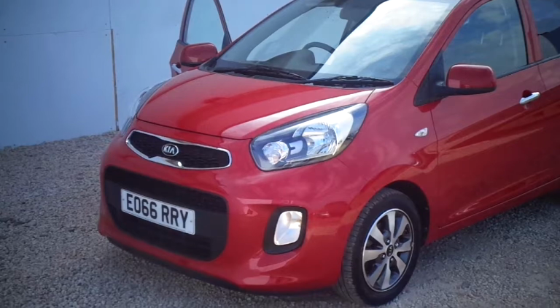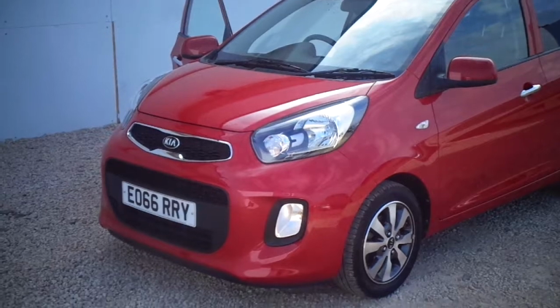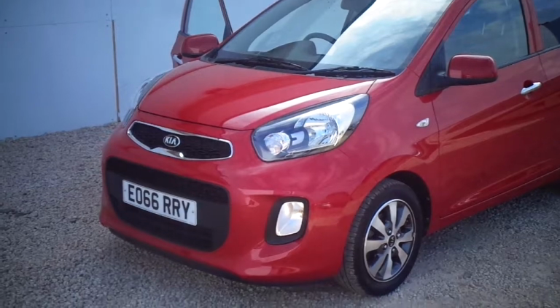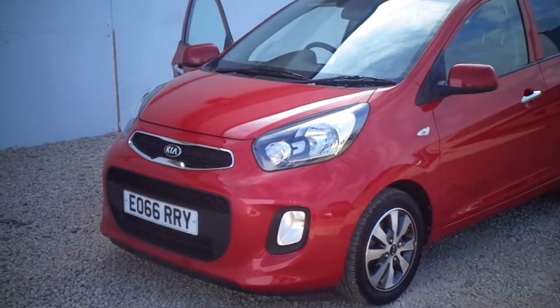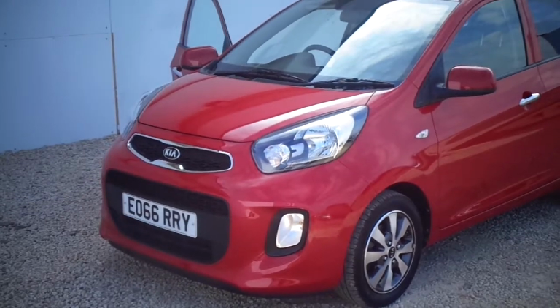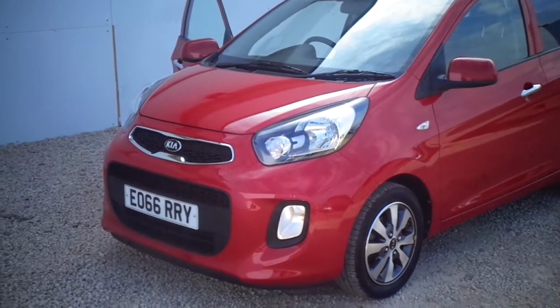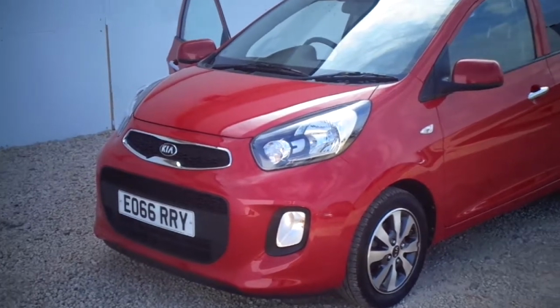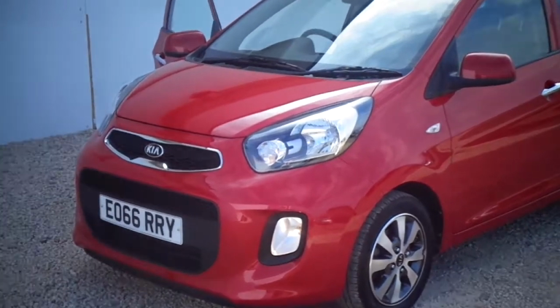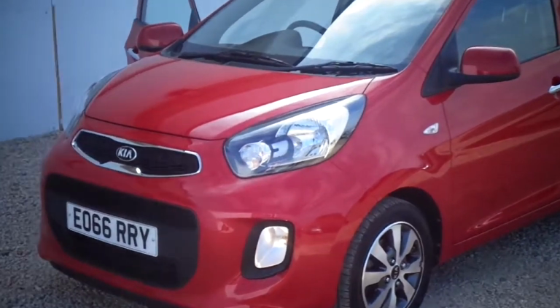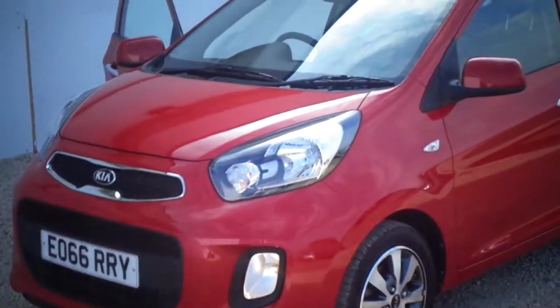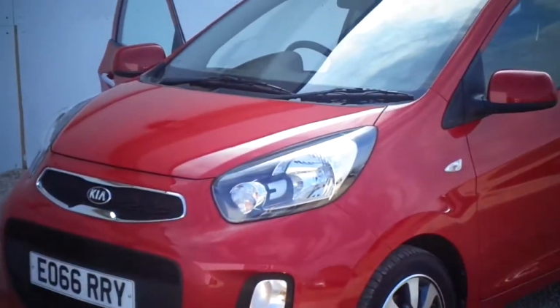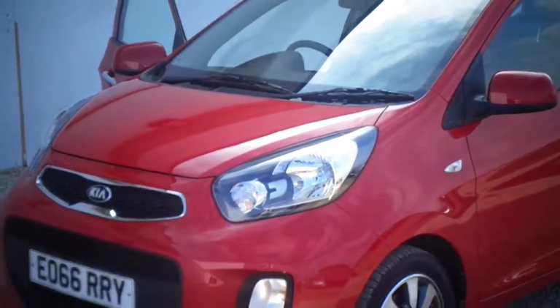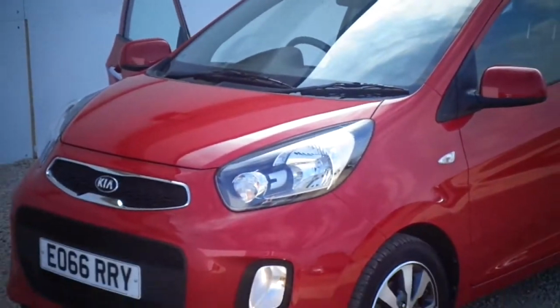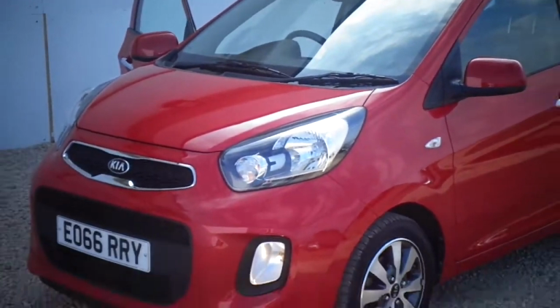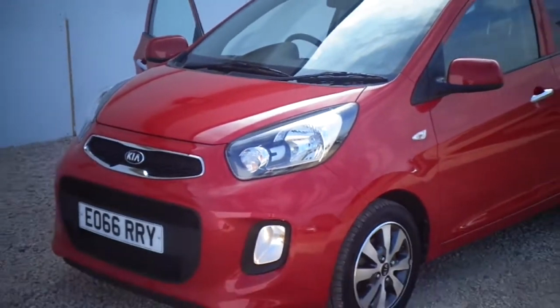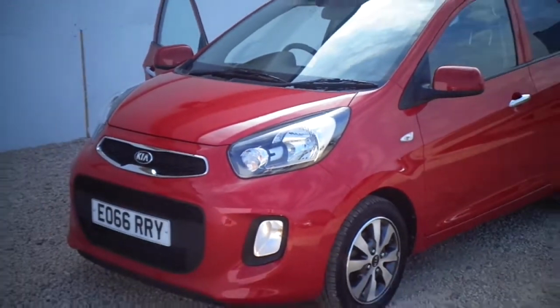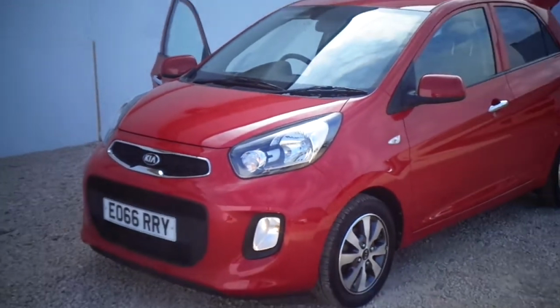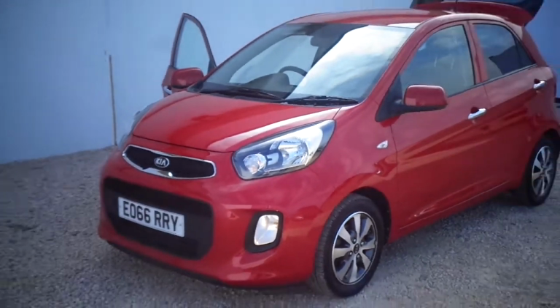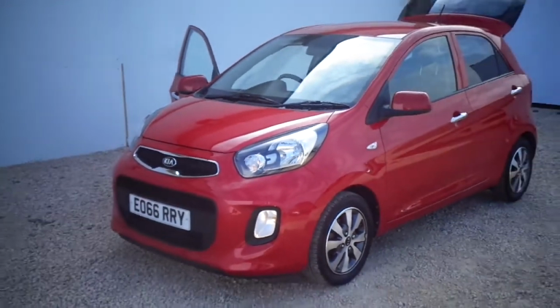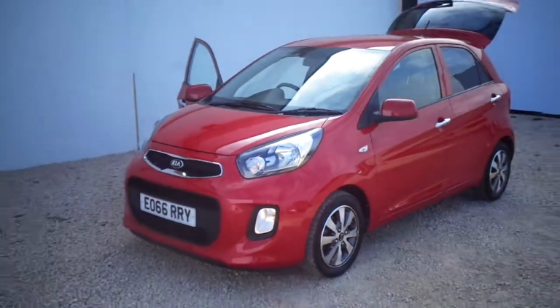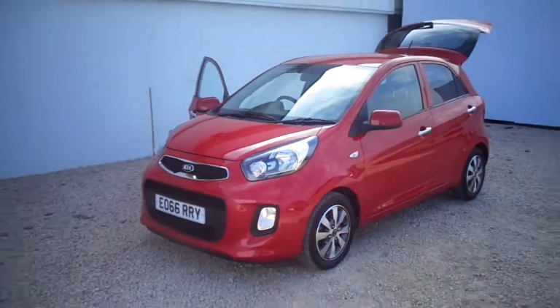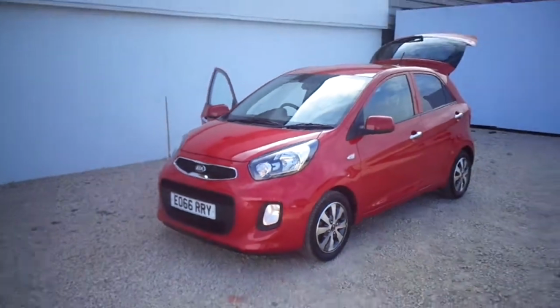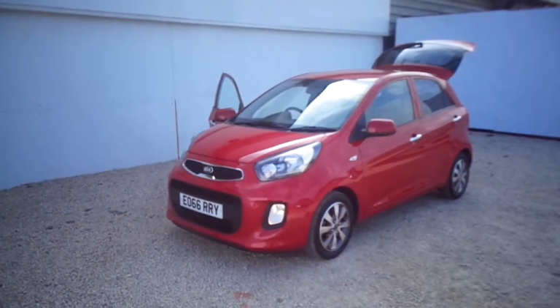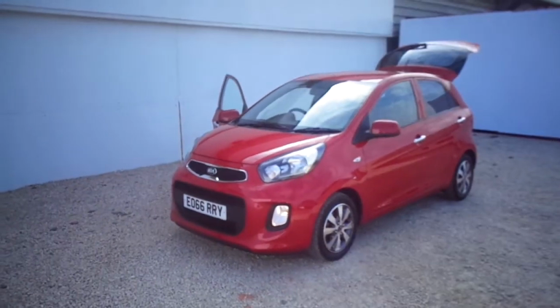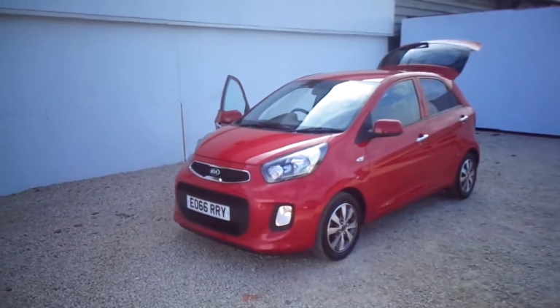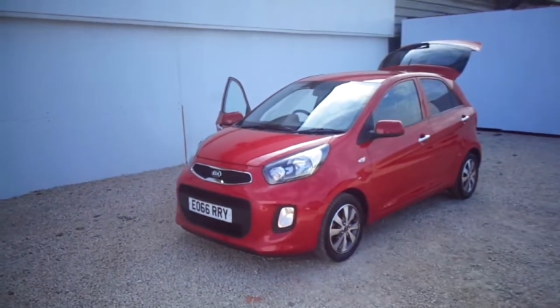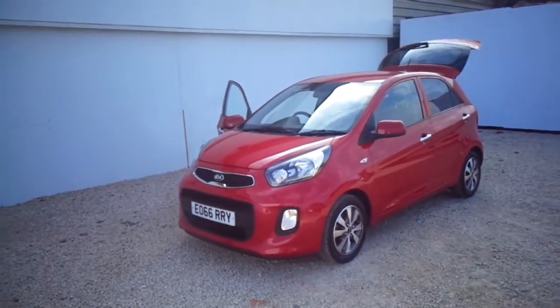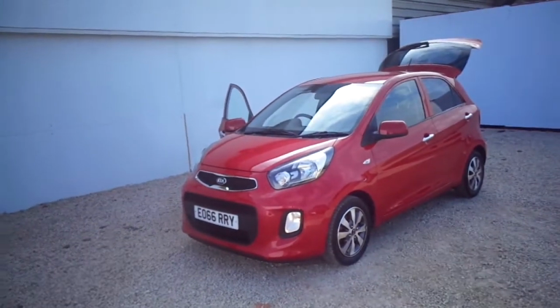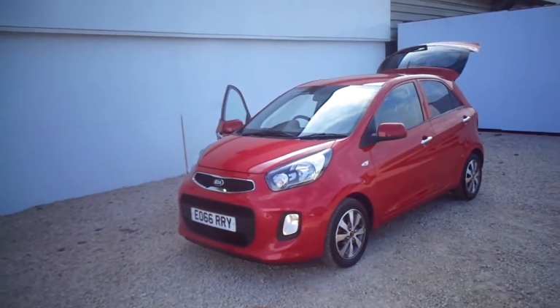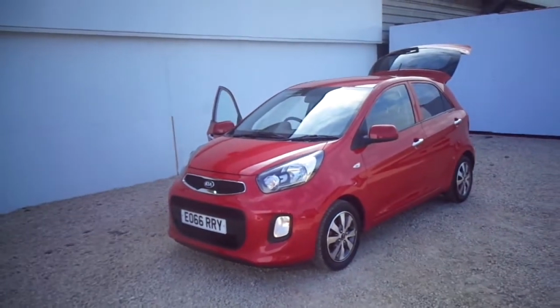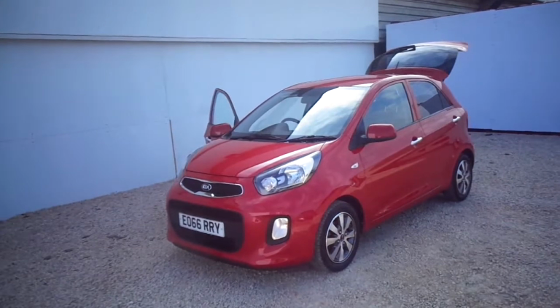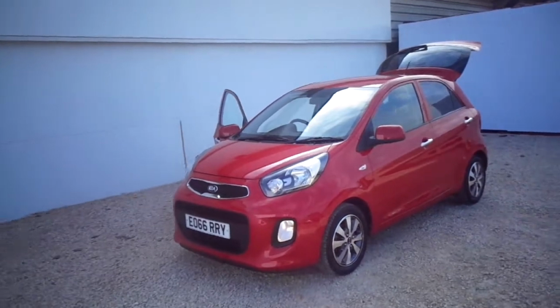Greetings. Proud to be presenting this Kia Picanto, 66 plate, 1 litre SE.